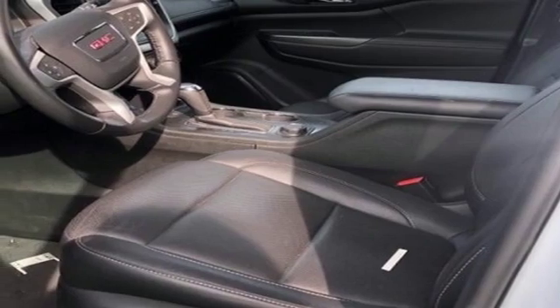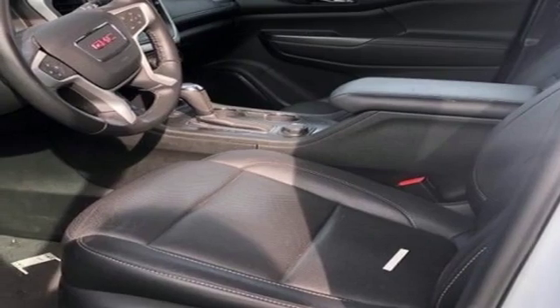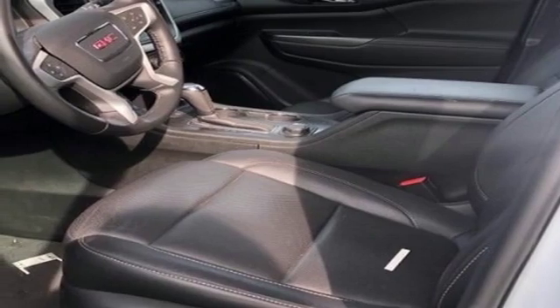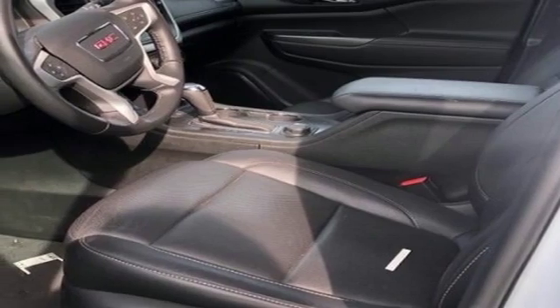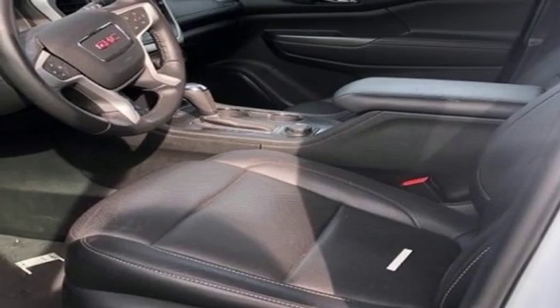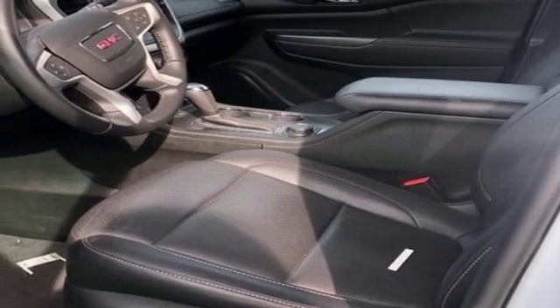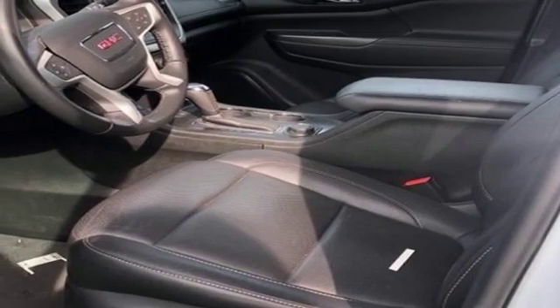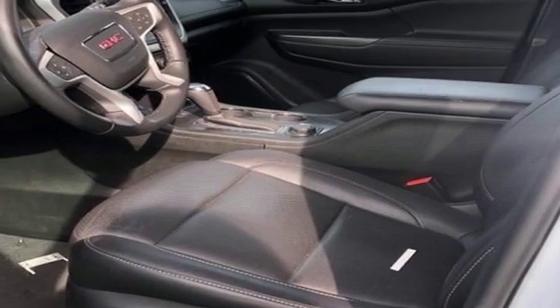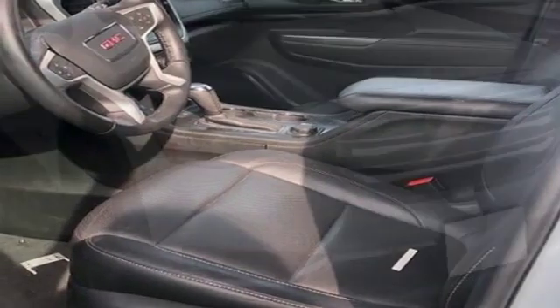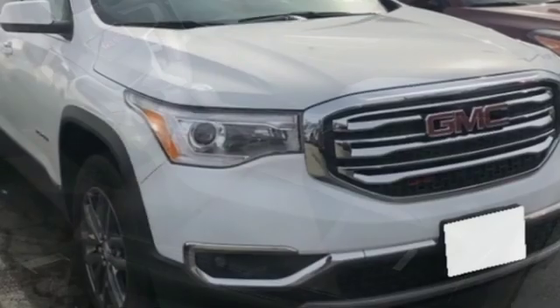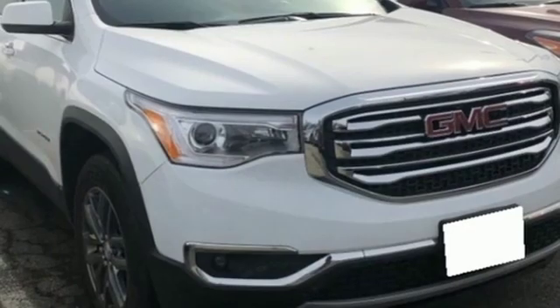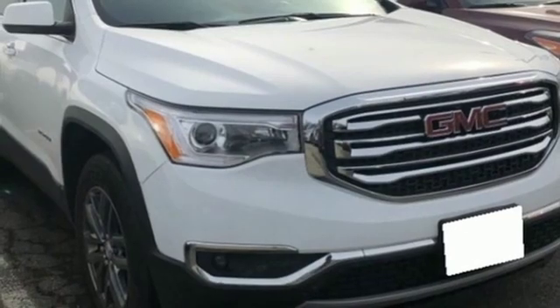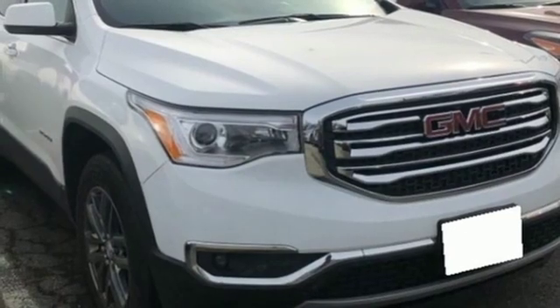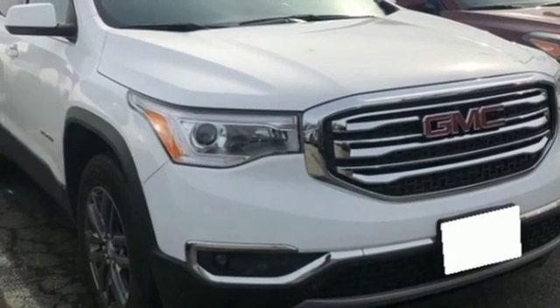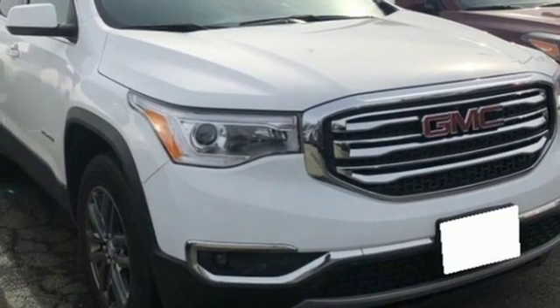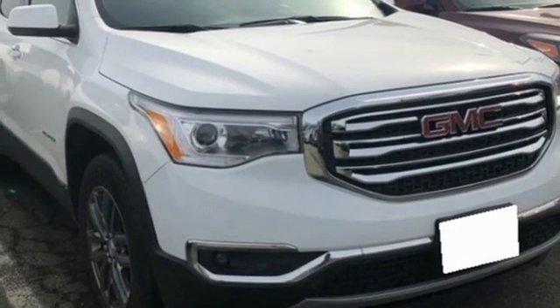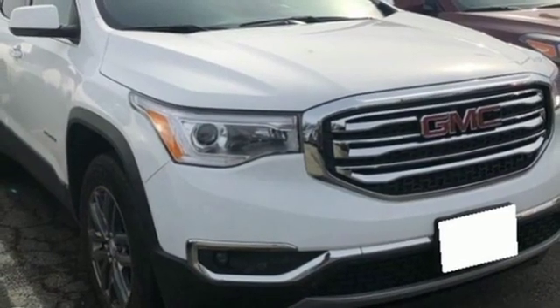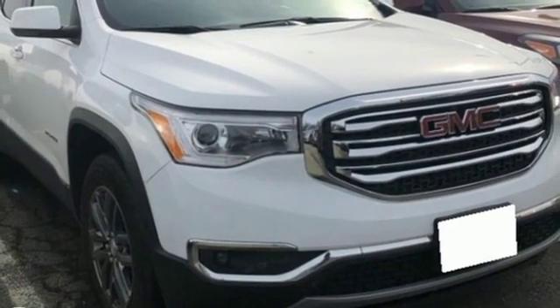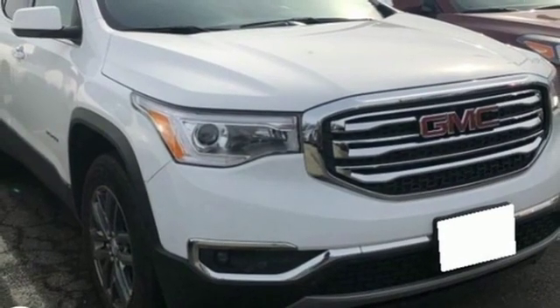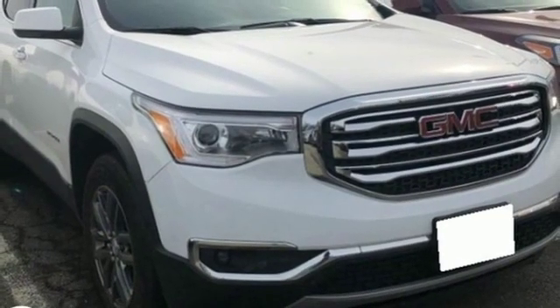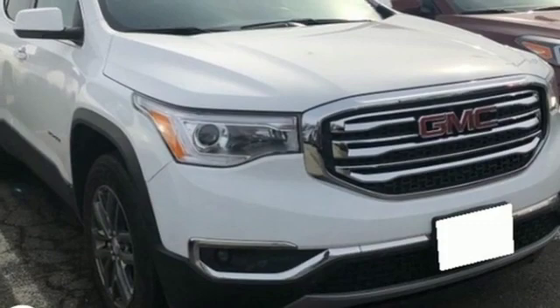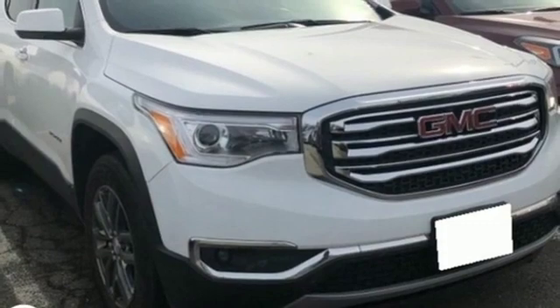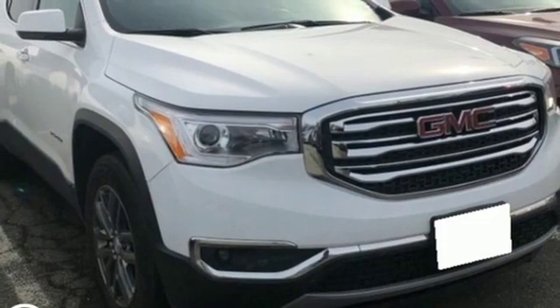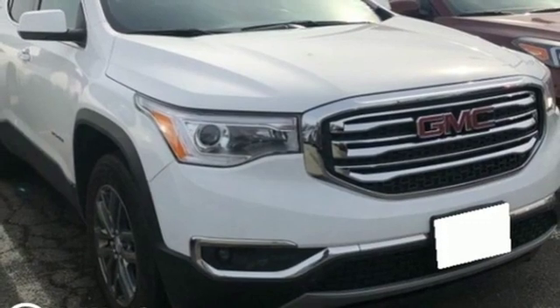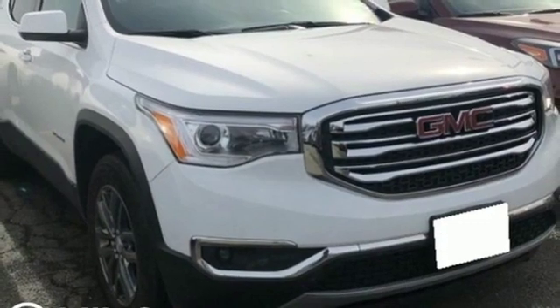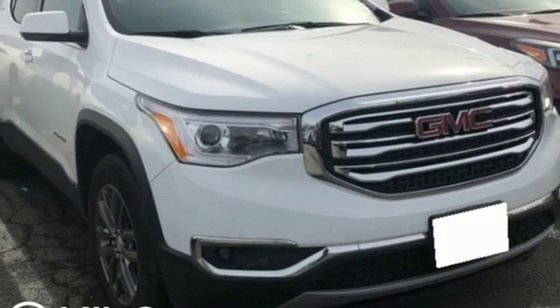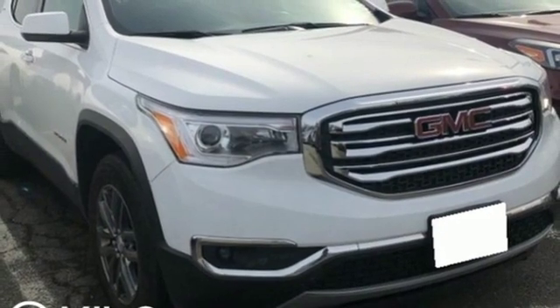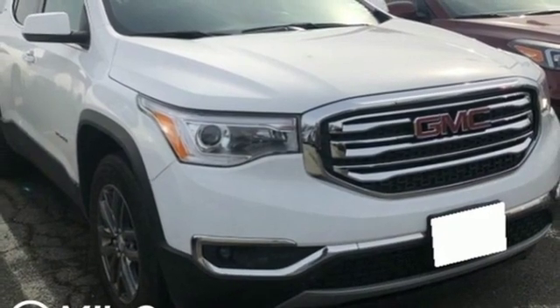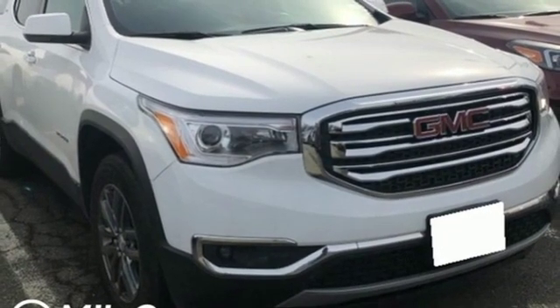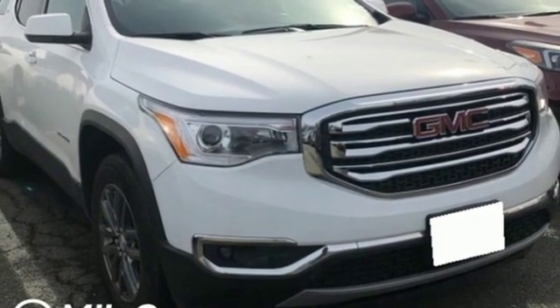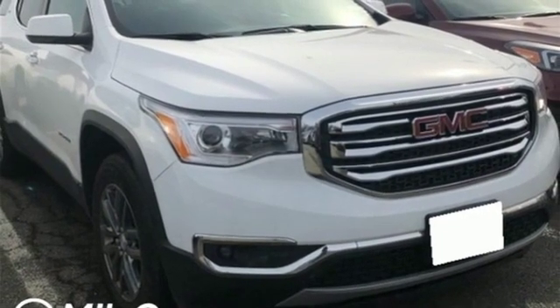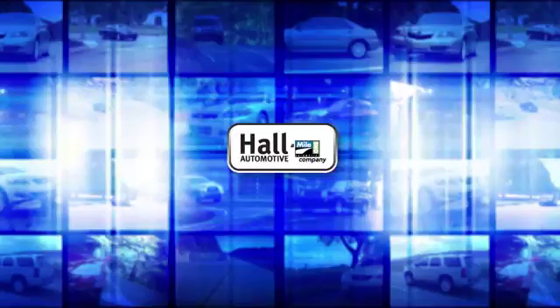GMC — it's not just a vehicle, it's a professional grade tool. Hurry in today and see it for yourself.